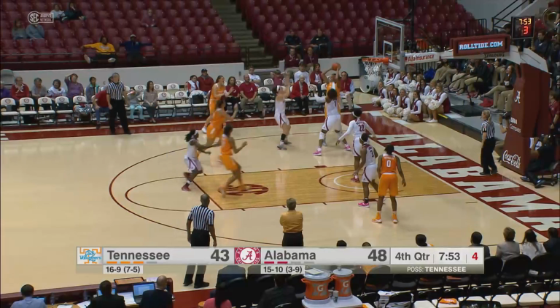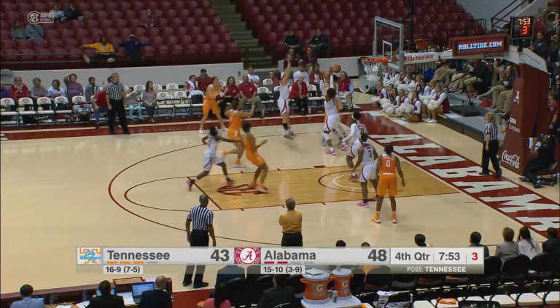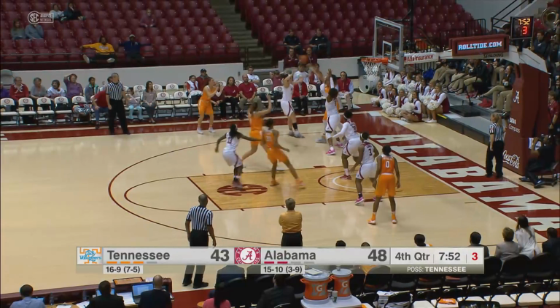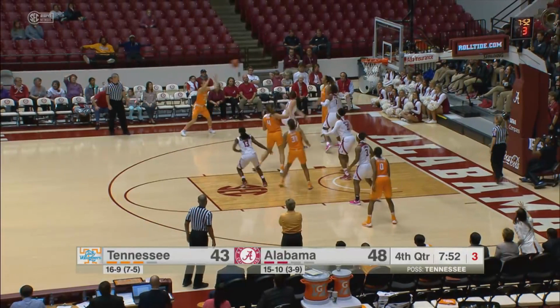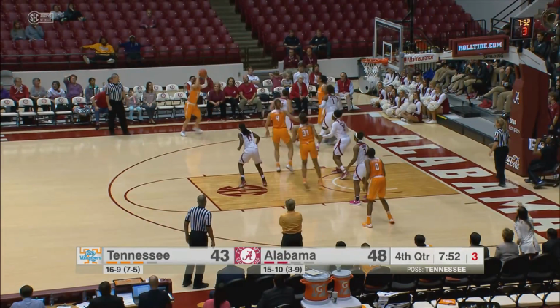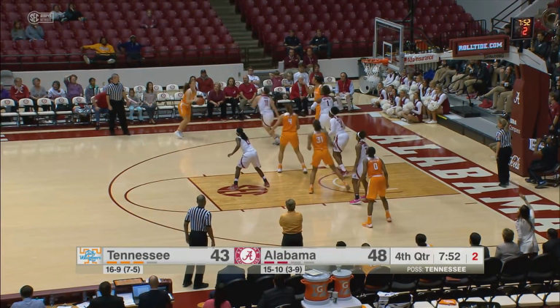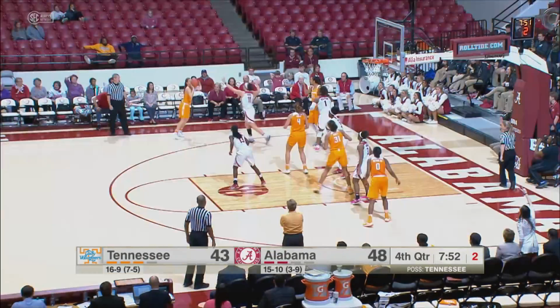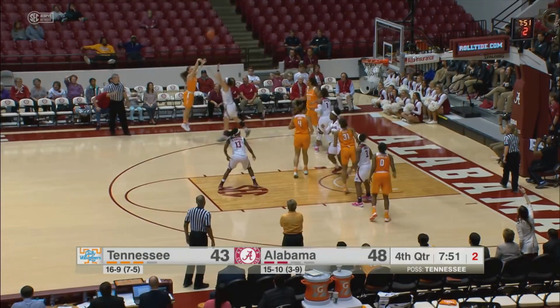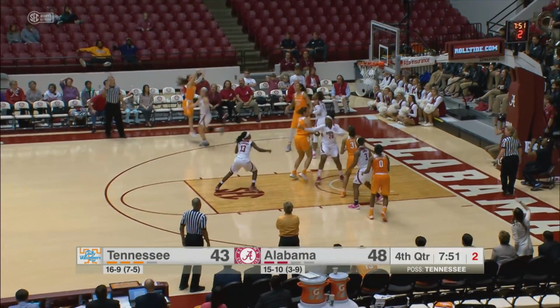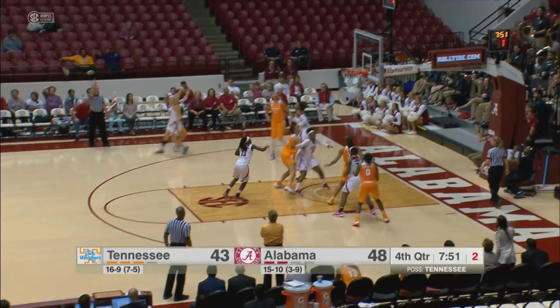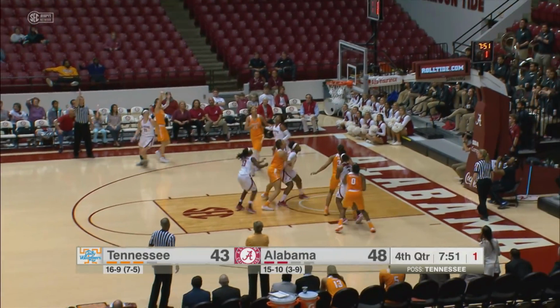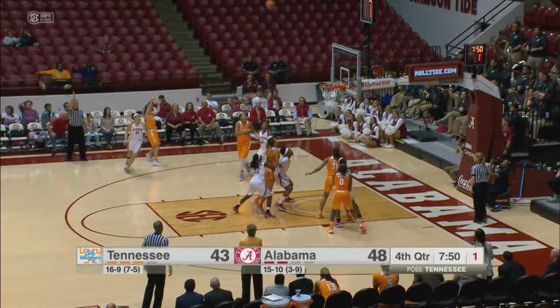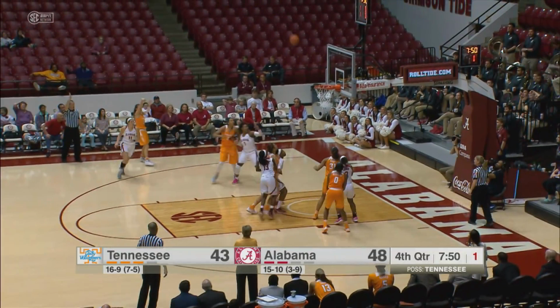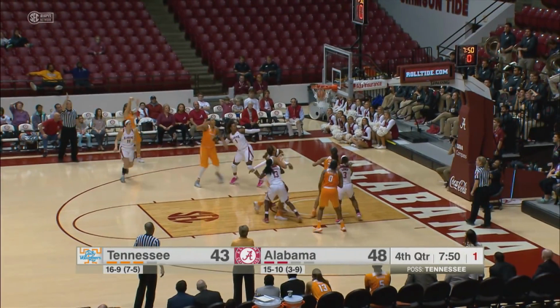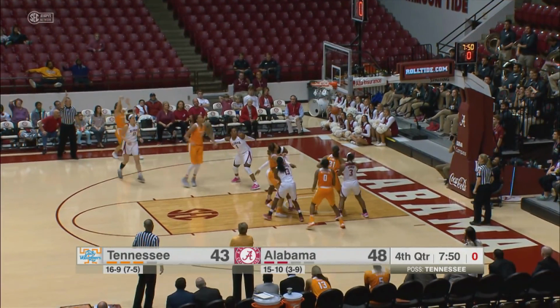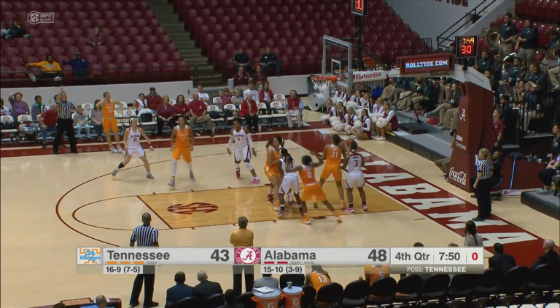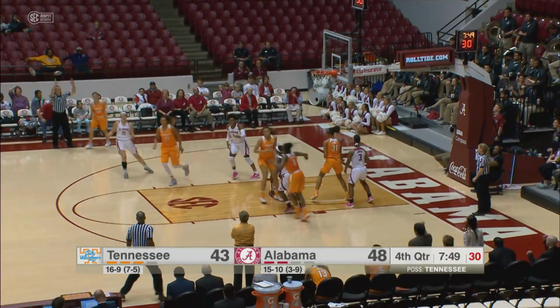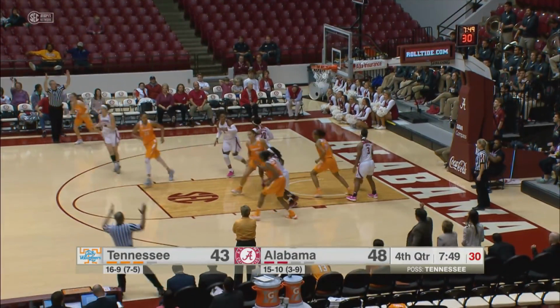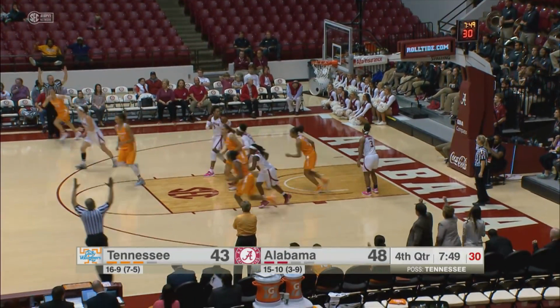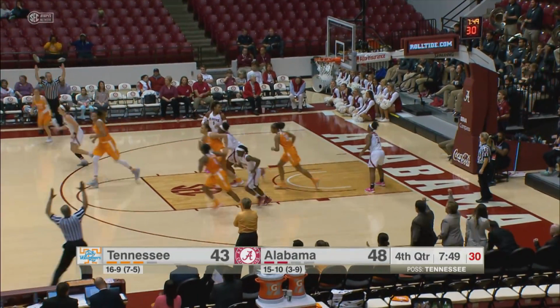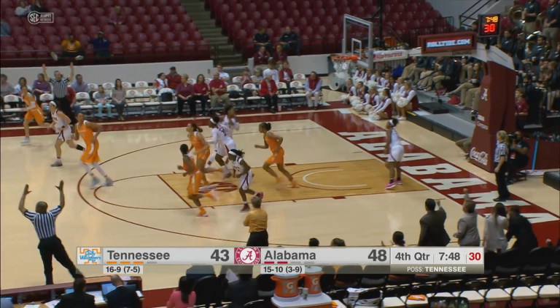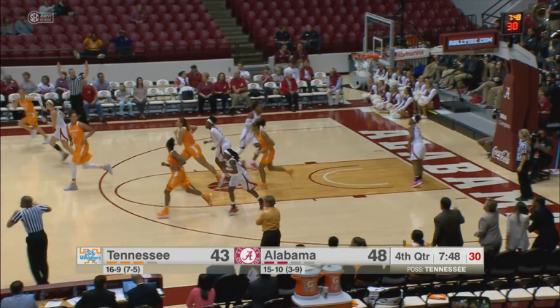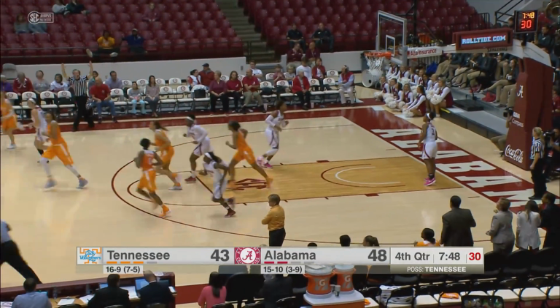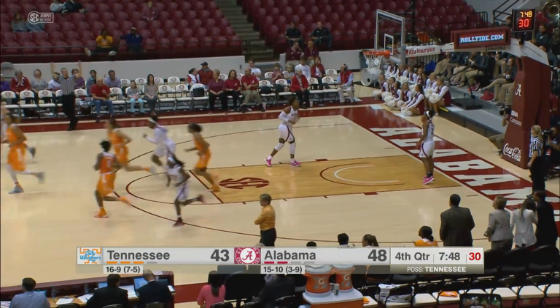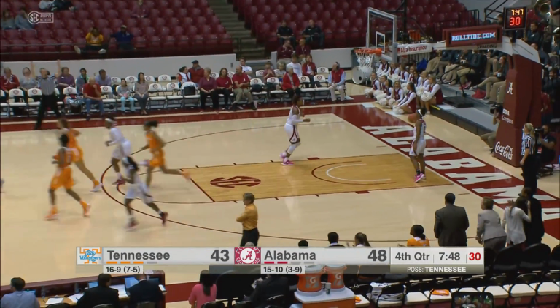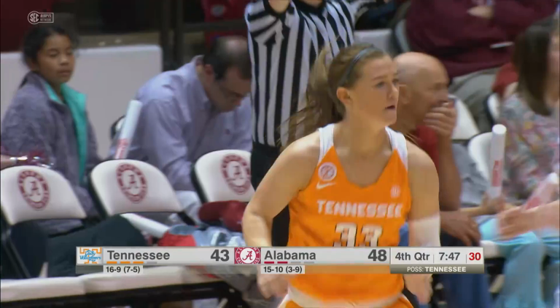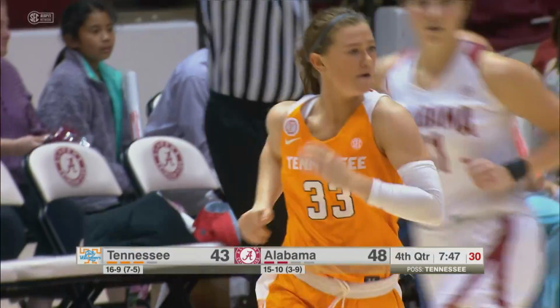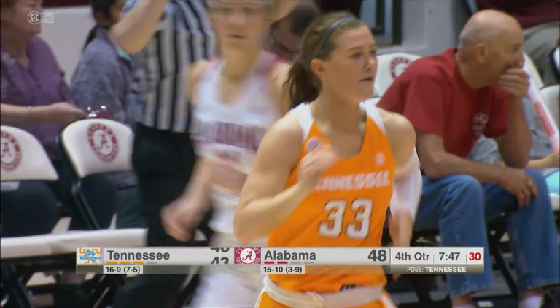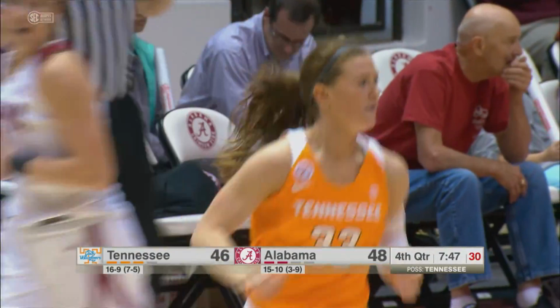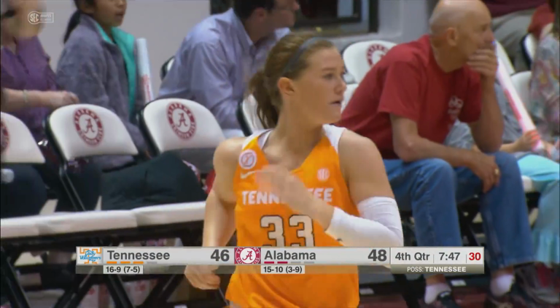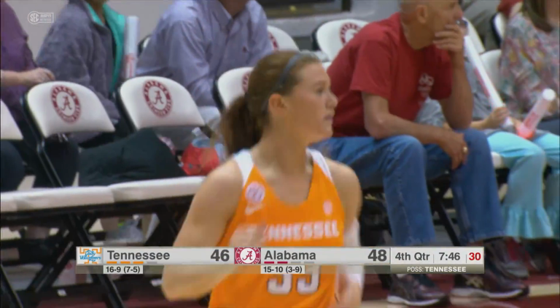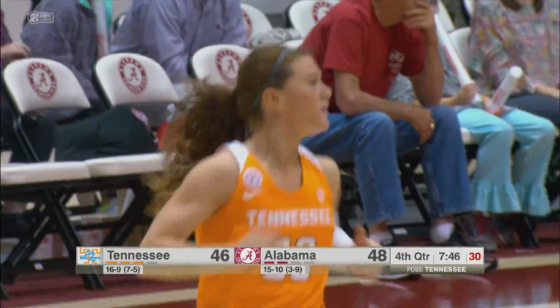Left baseline, Russell back to Middleton for a three — got it. Middleton with a big three, she has eight.